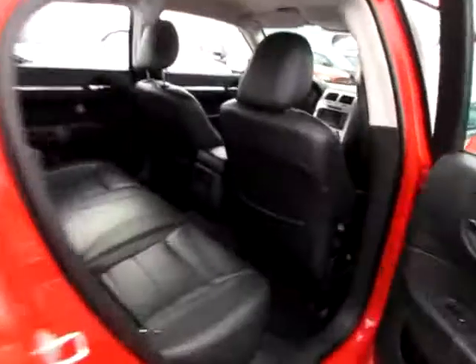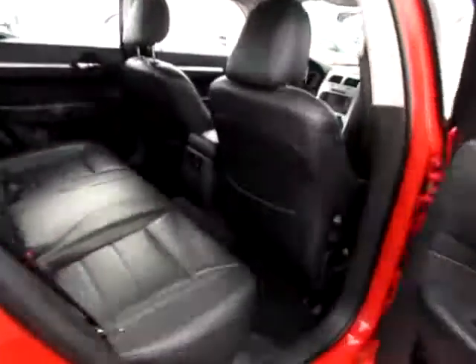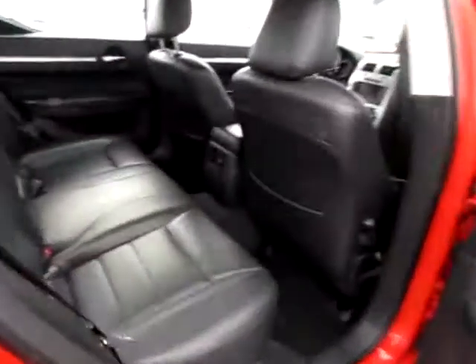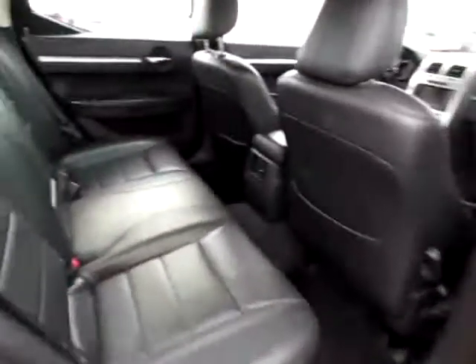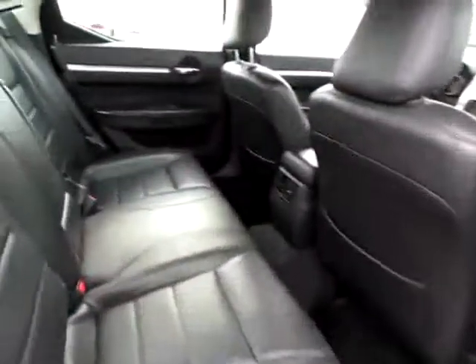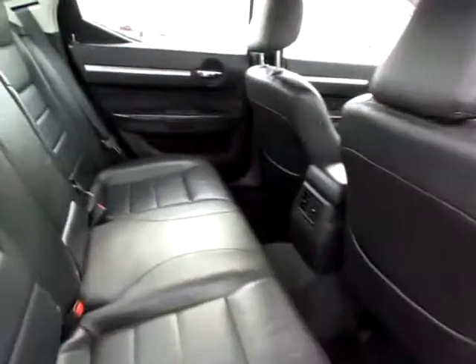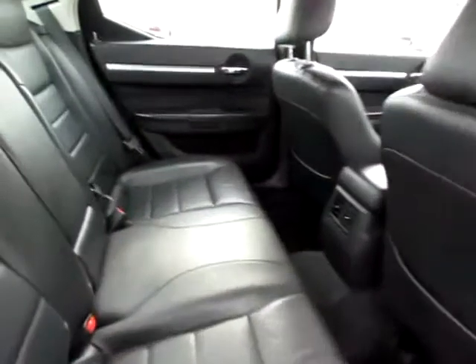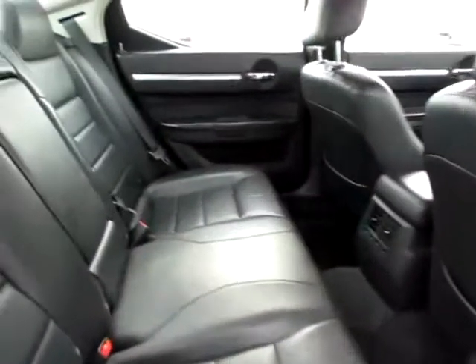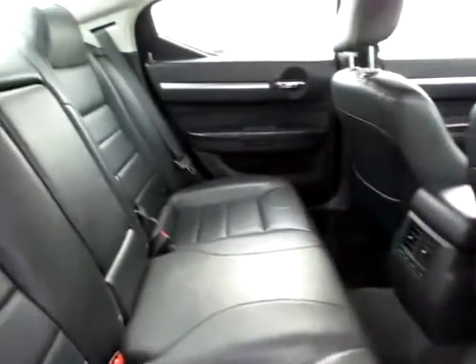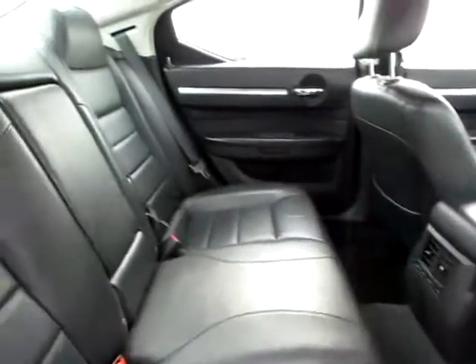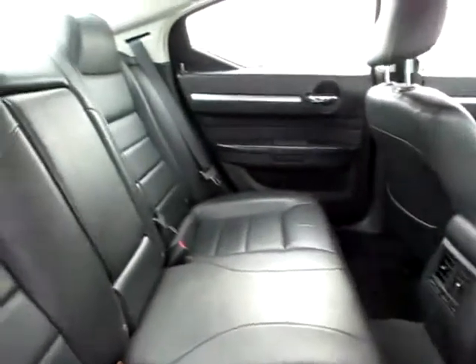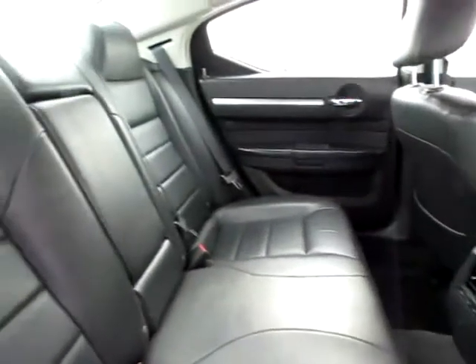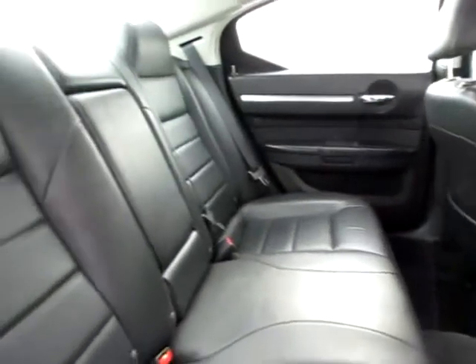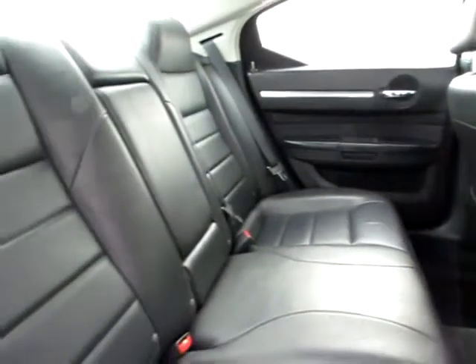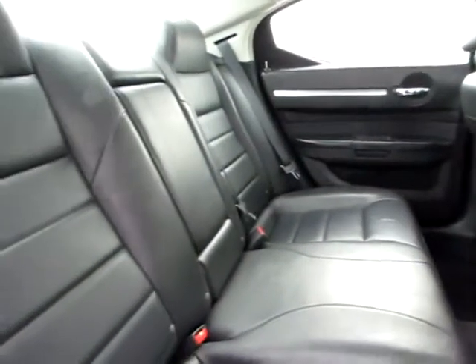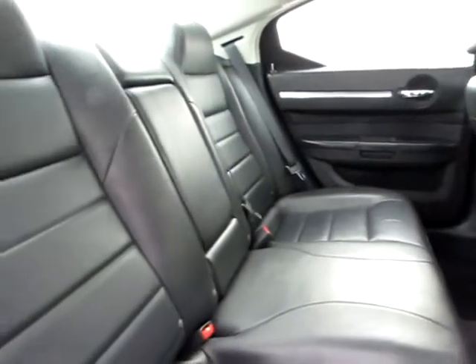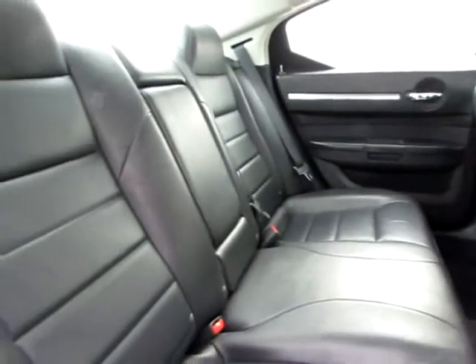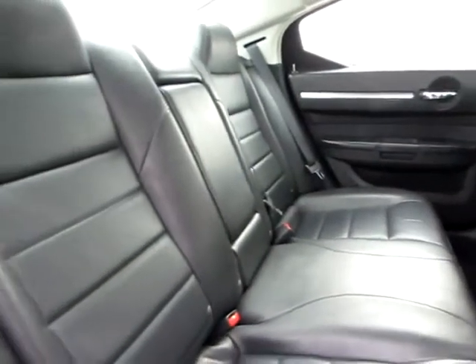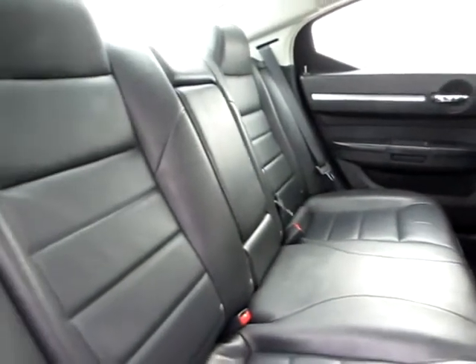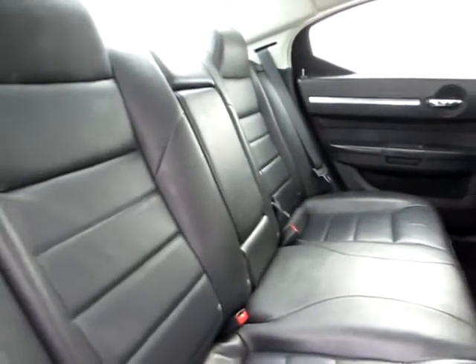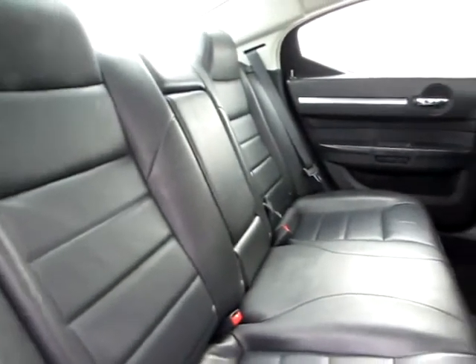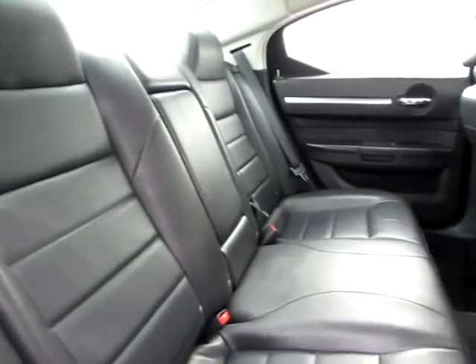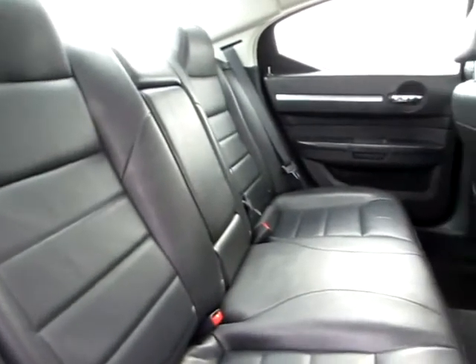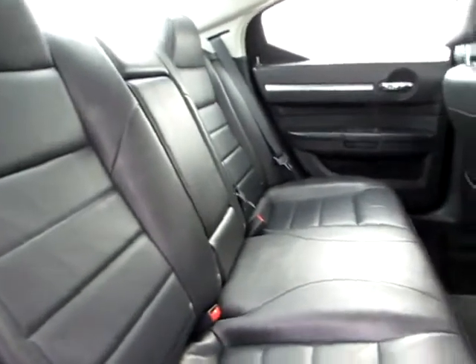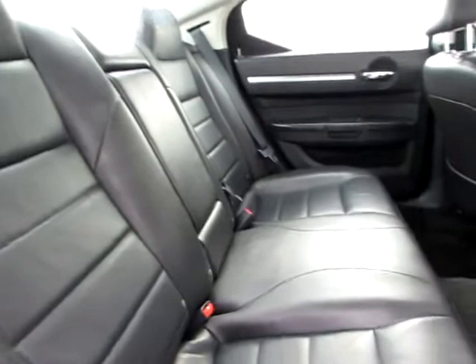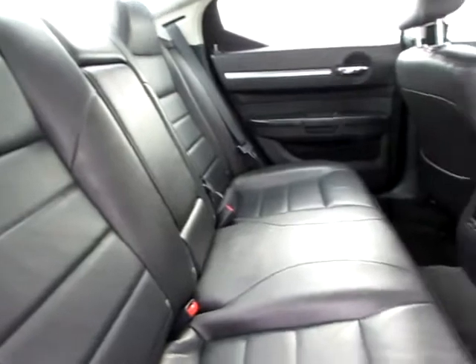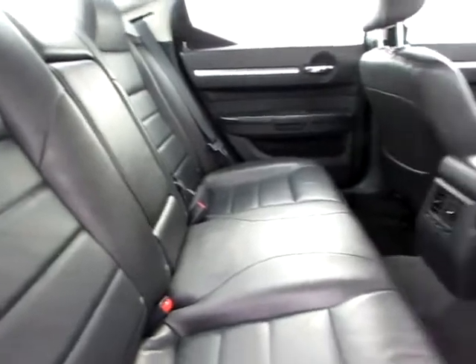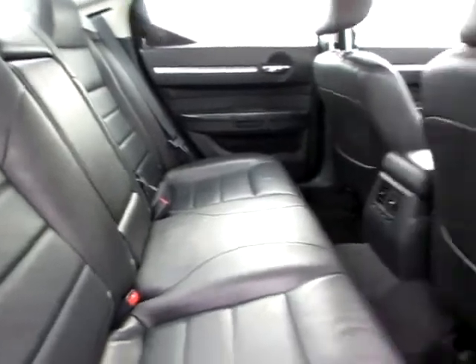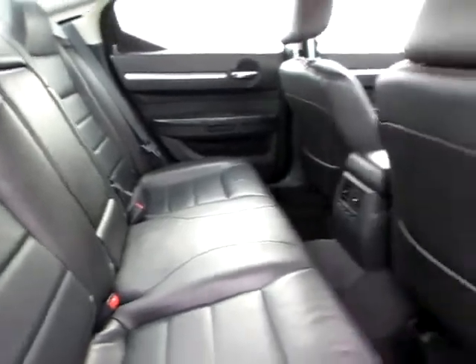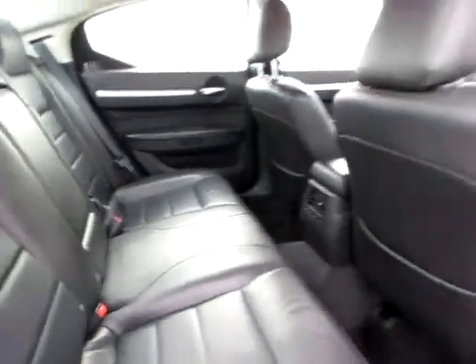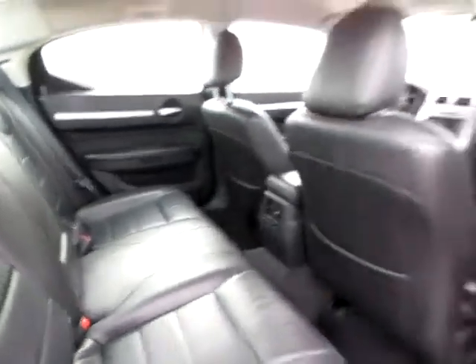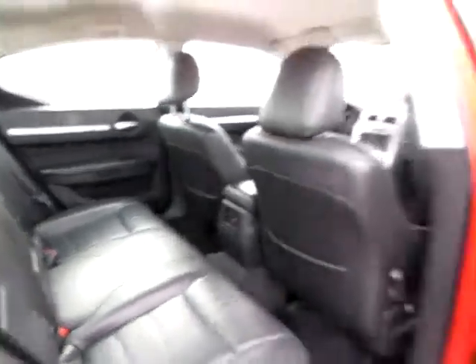And in the rear, same story. Everyone has a shoulder belt, and all three back seats are car seat capable.